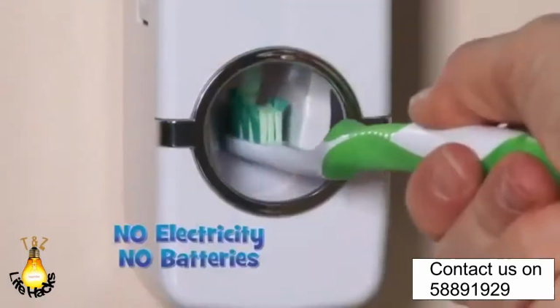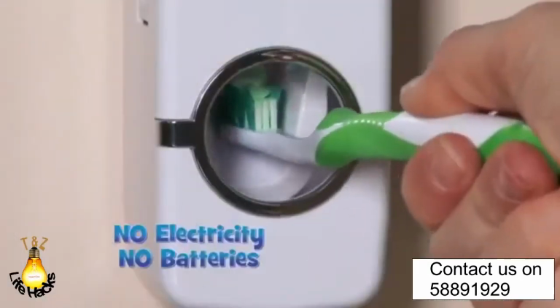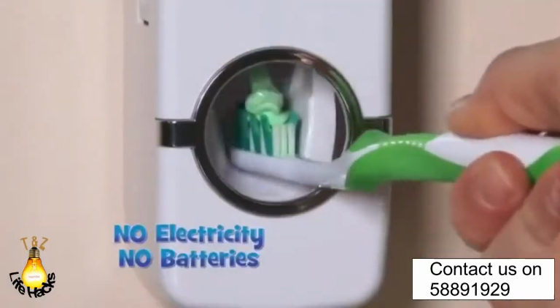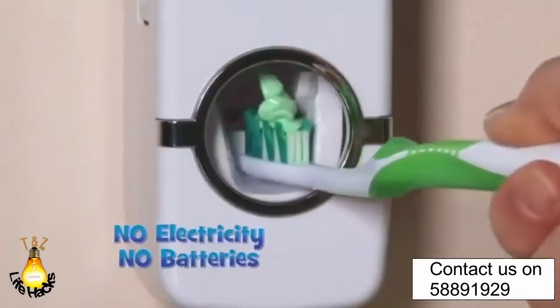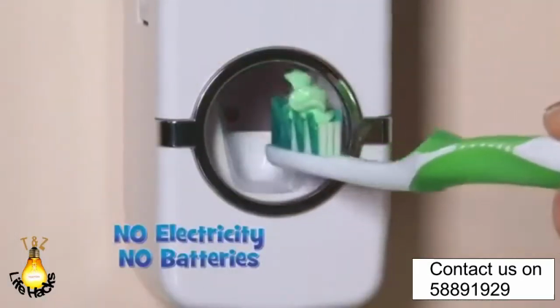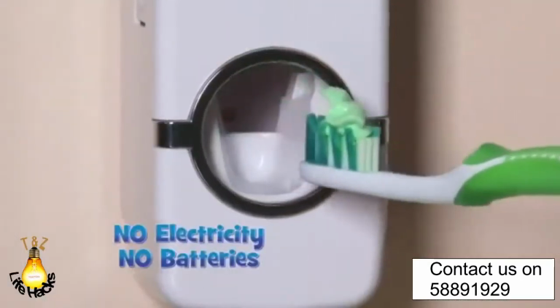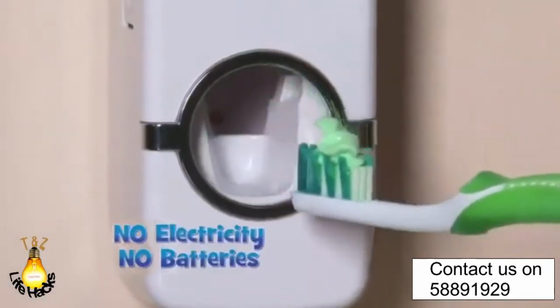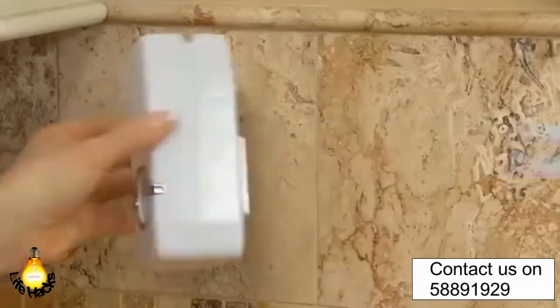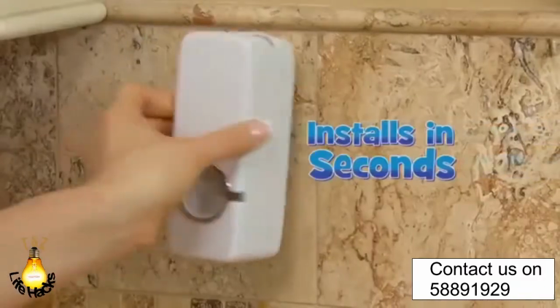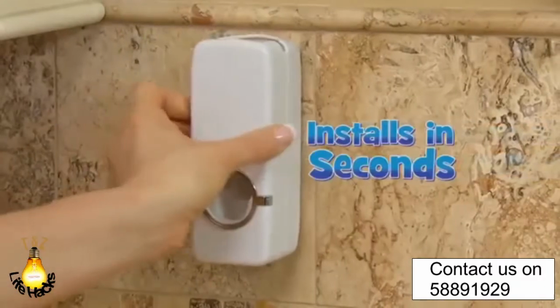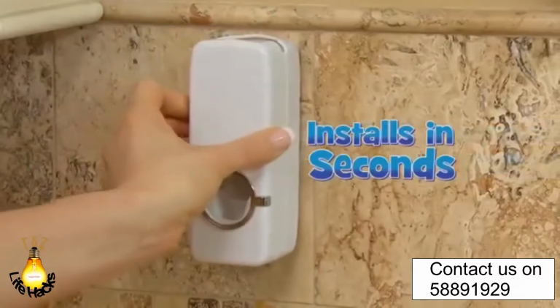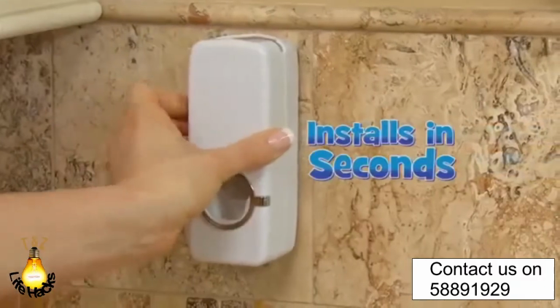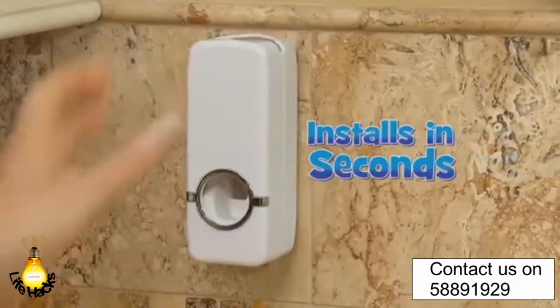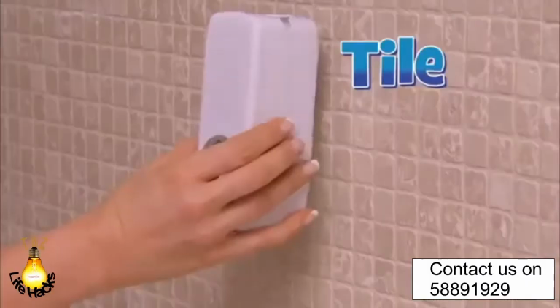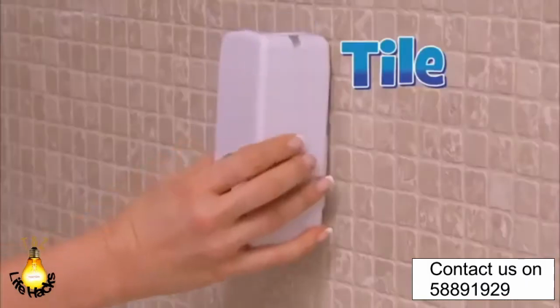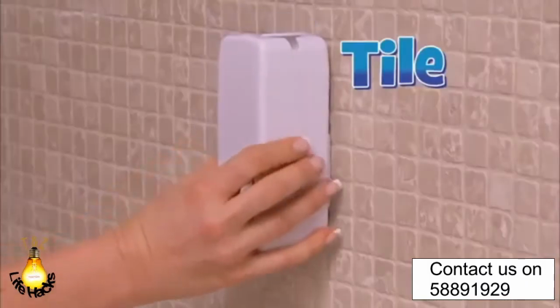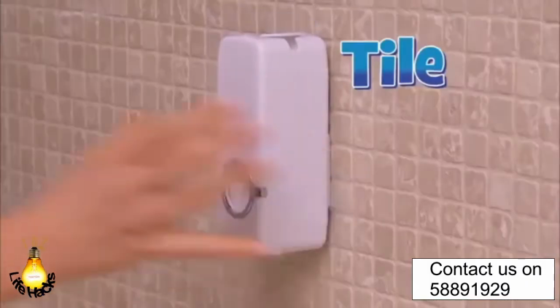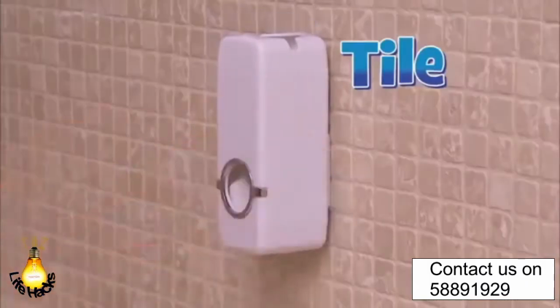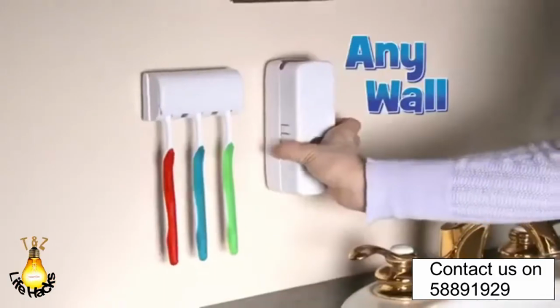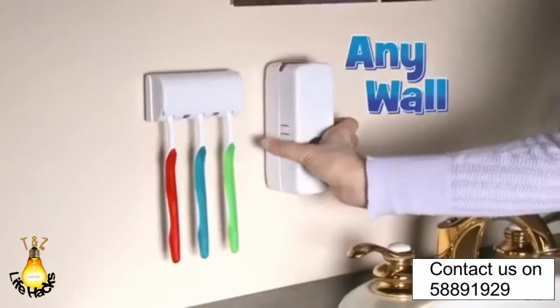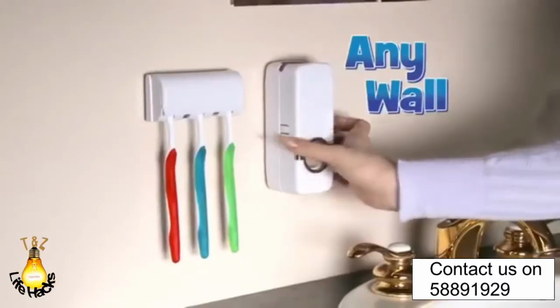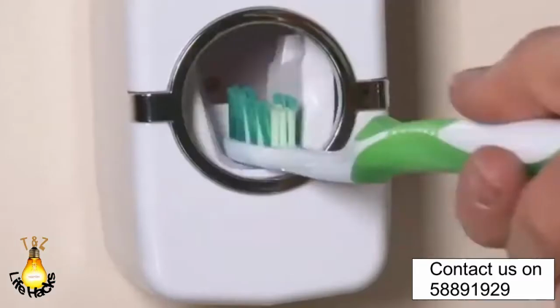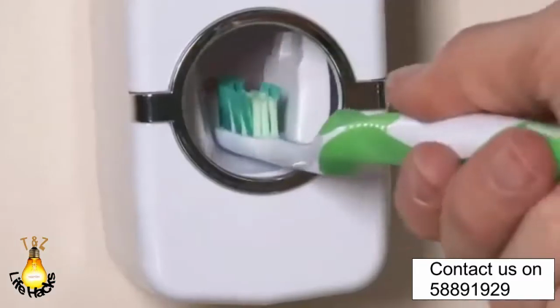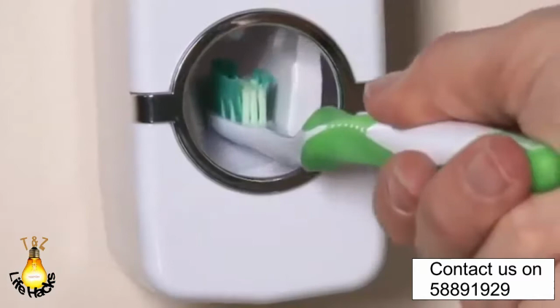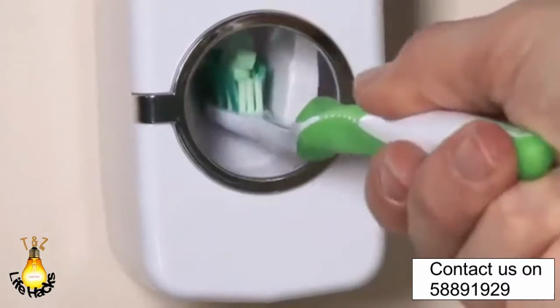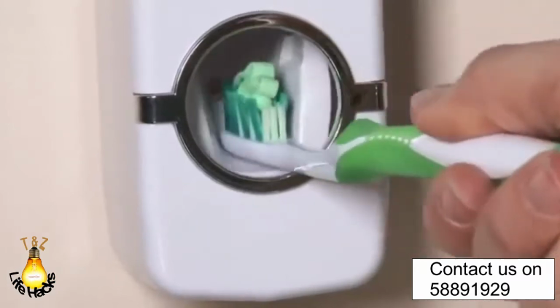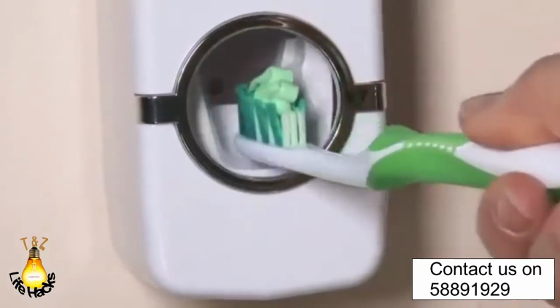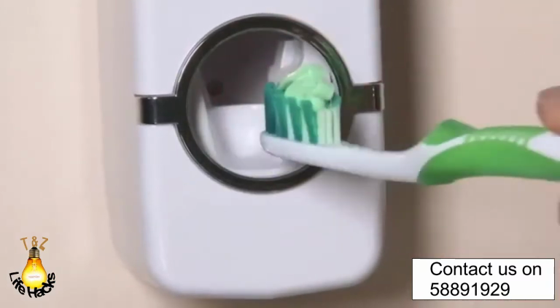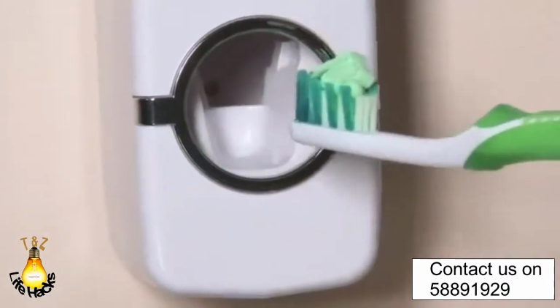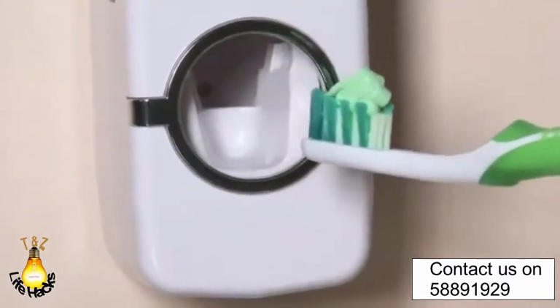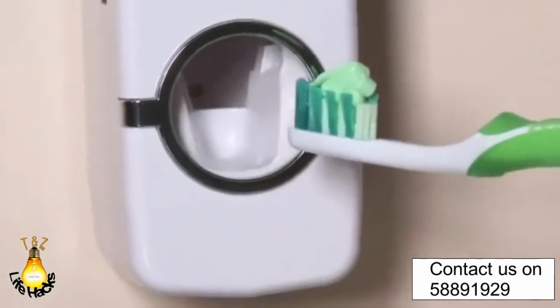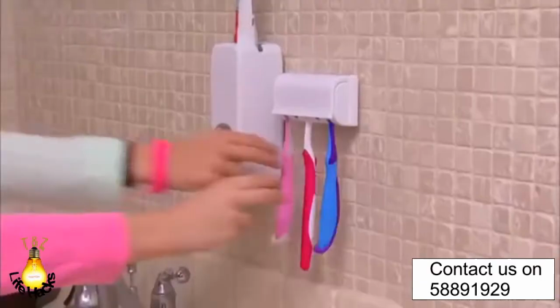No electricity, no batteries. Press-to-Paste installs in seconds to any surface, any tile, any wall, and dispenses the perfect amount of paste right onto your toothbrush.